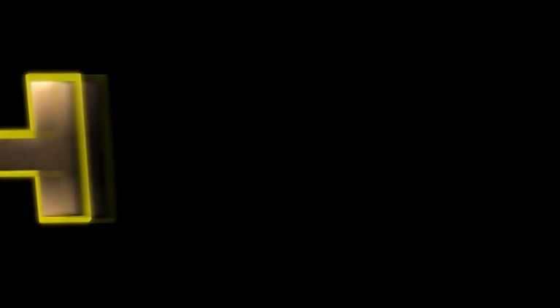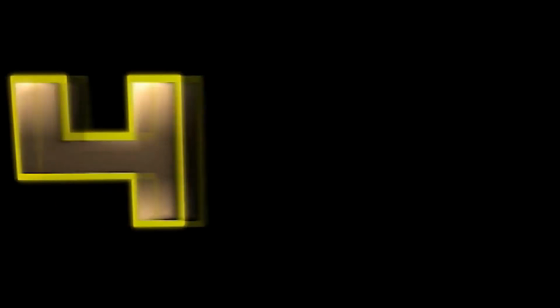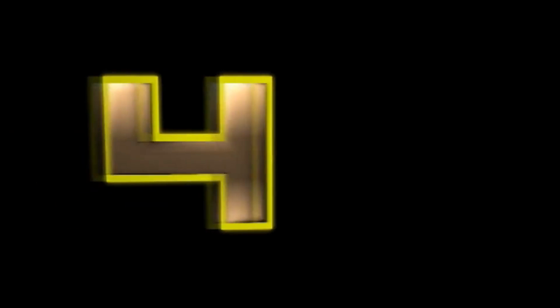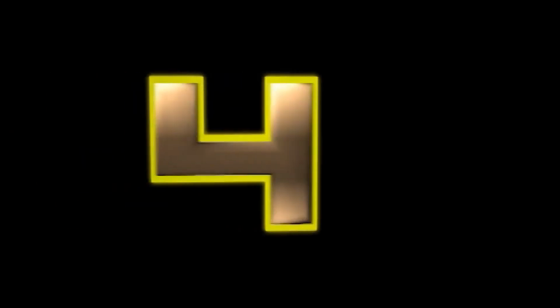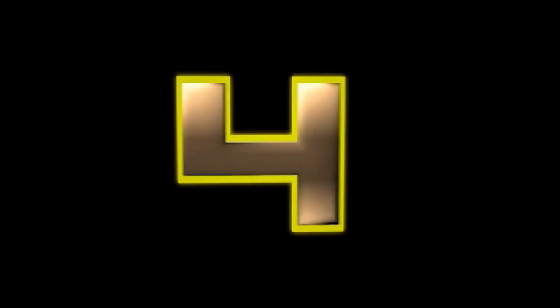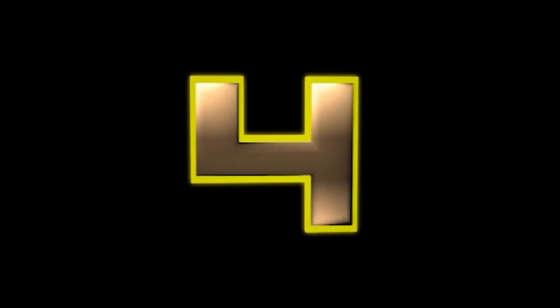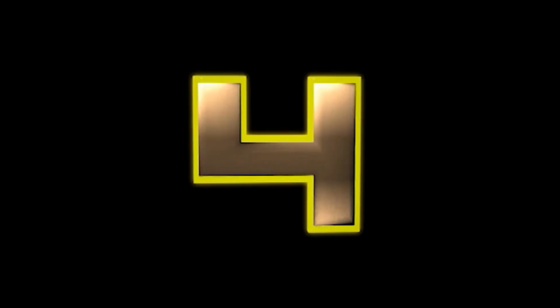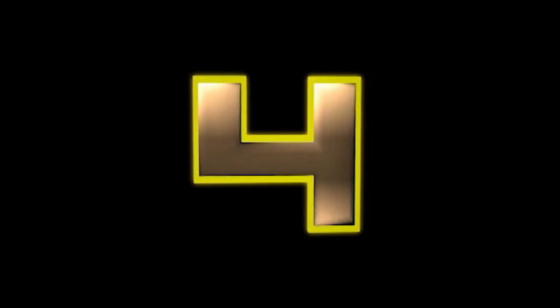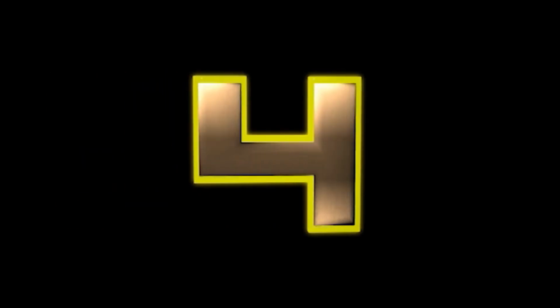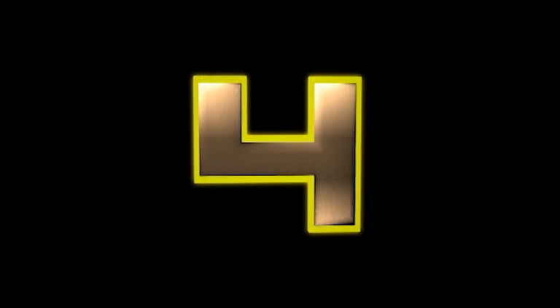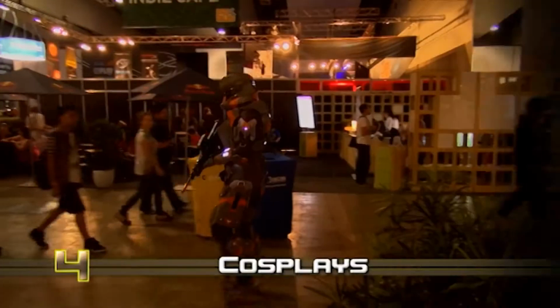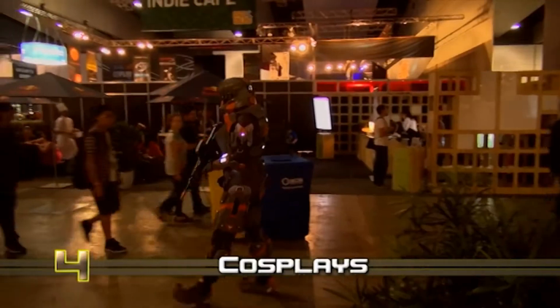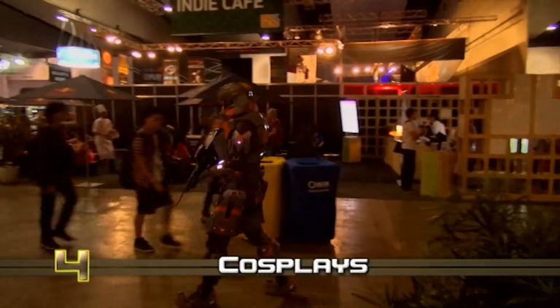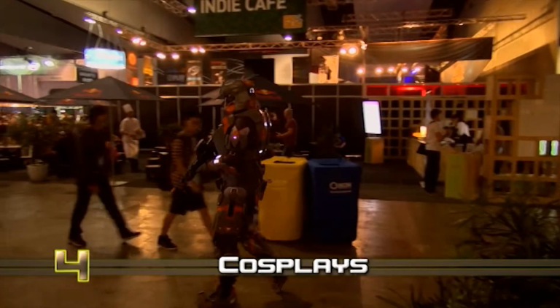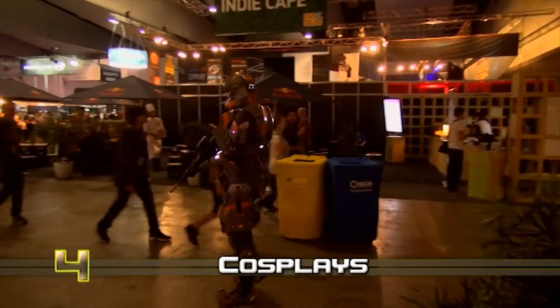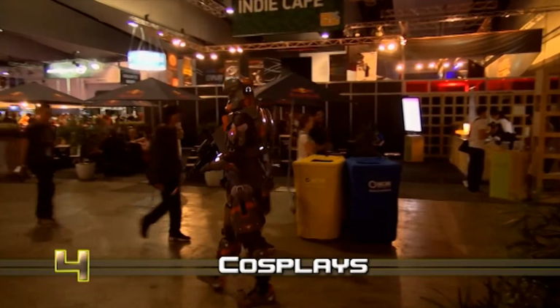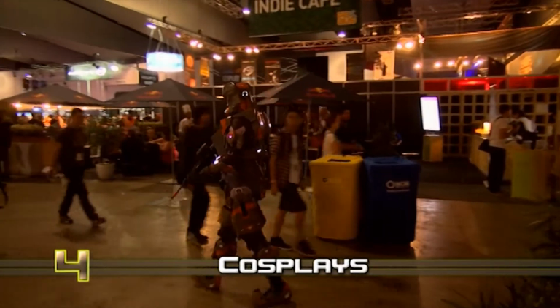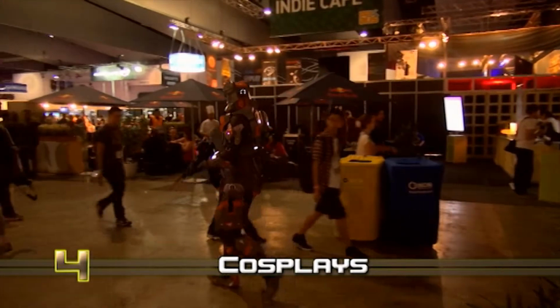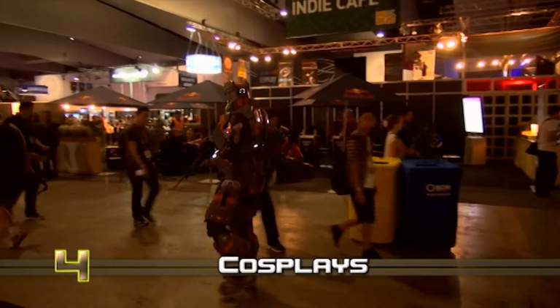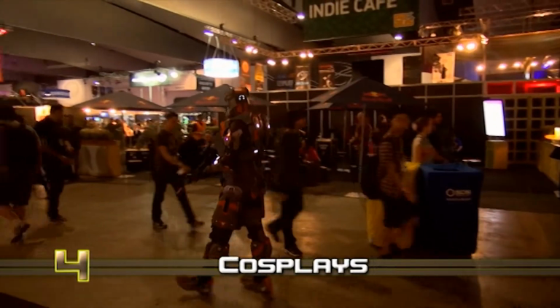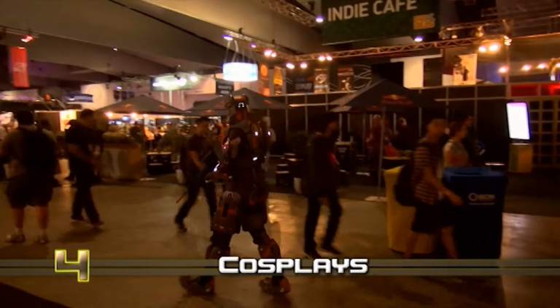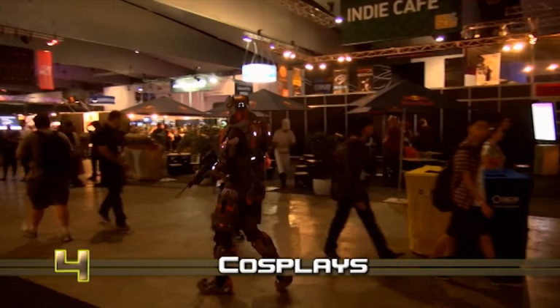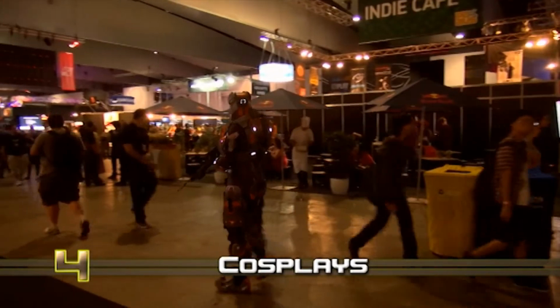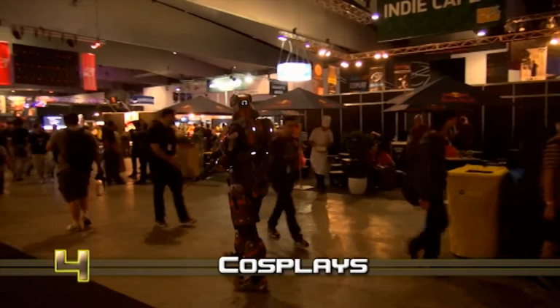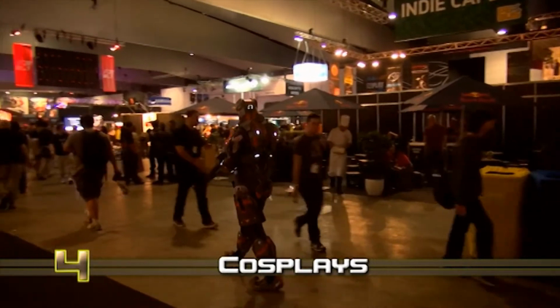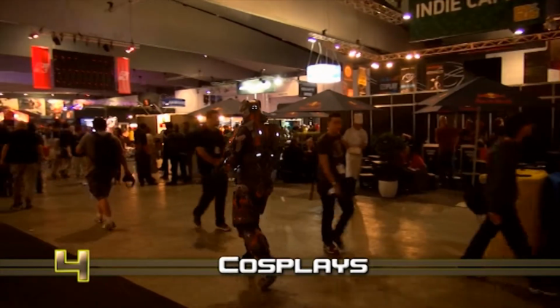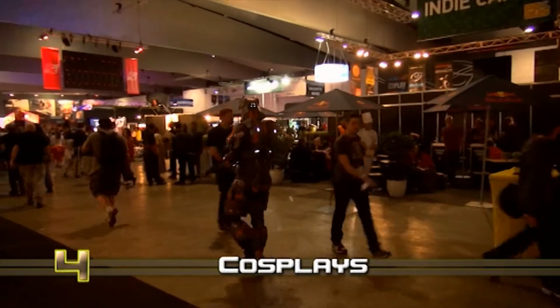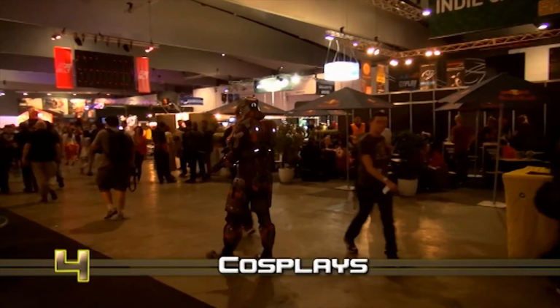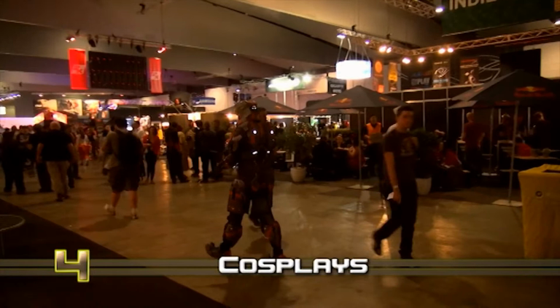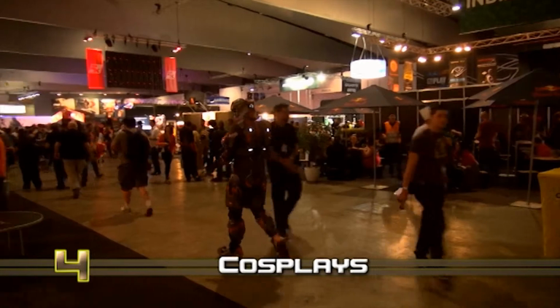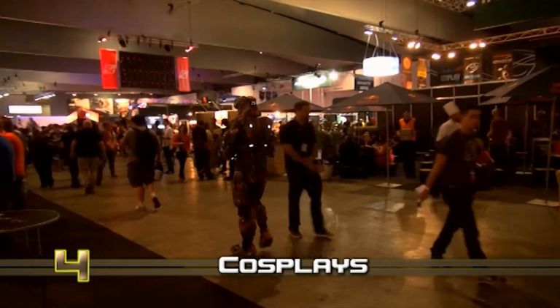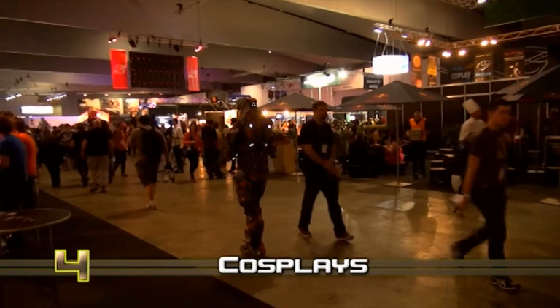There were many great cosplays around the show and they were certainly a highlight of the Expo. Here are just a few of the ones we saw.